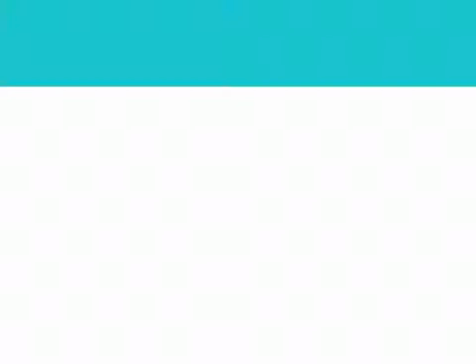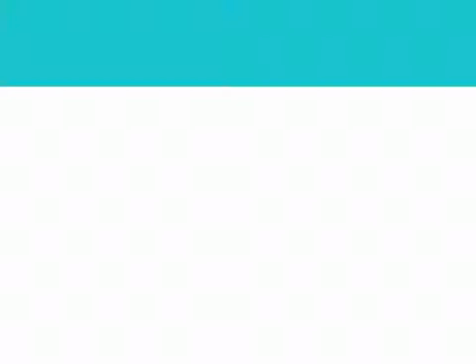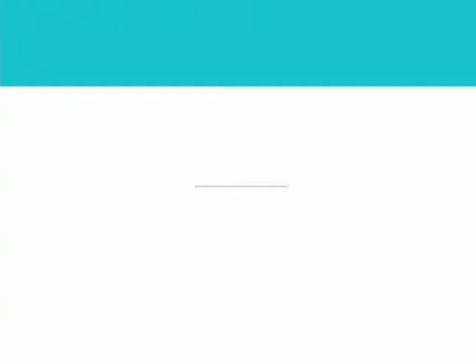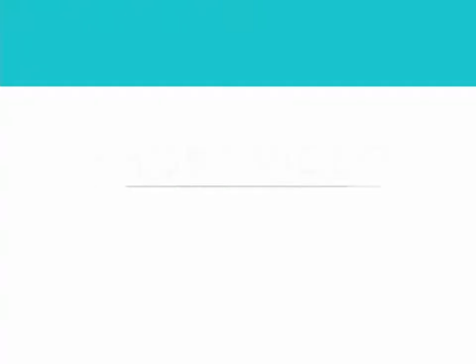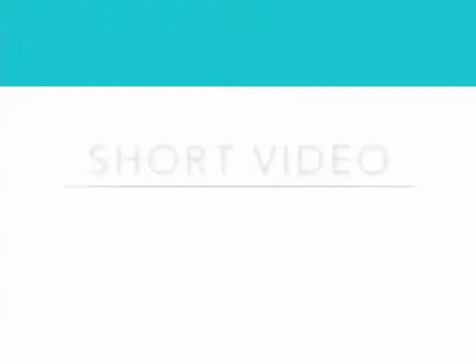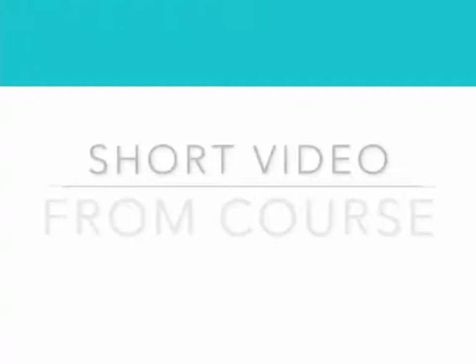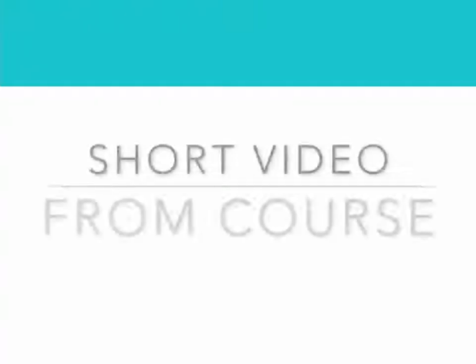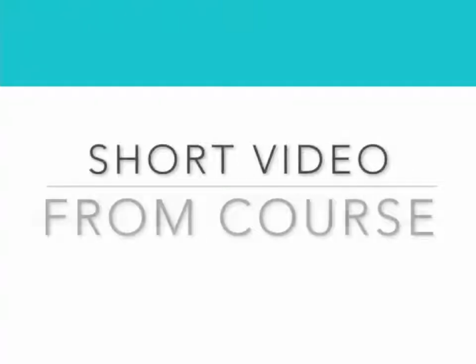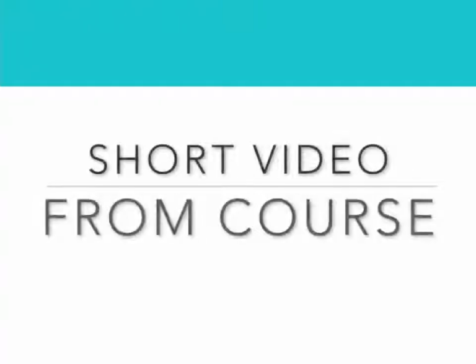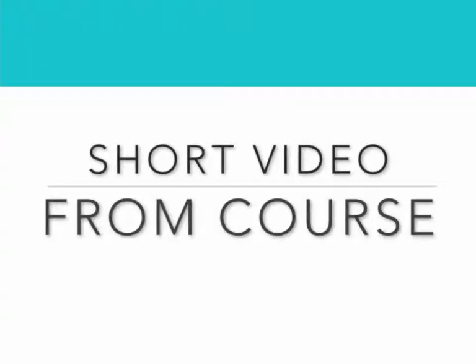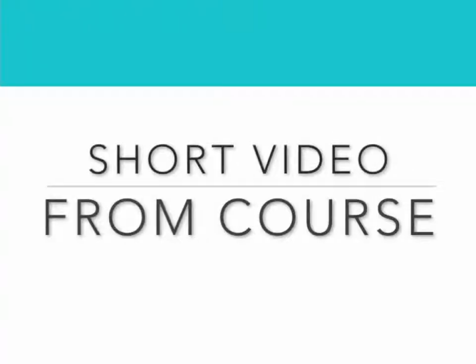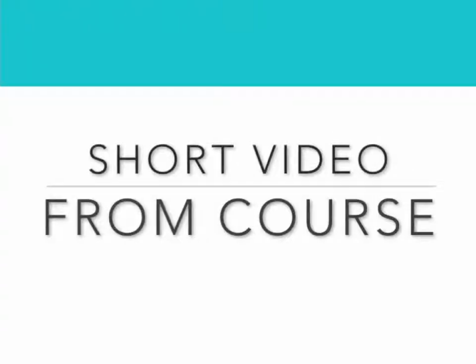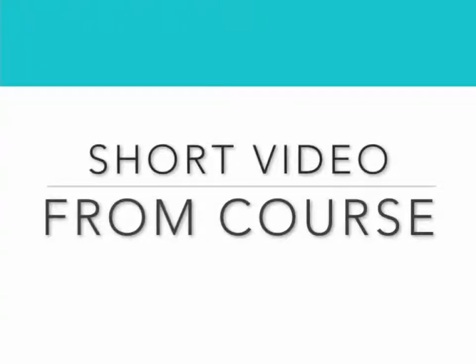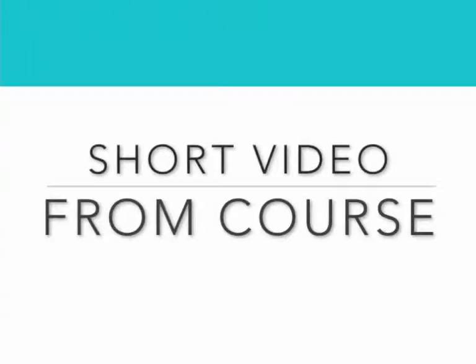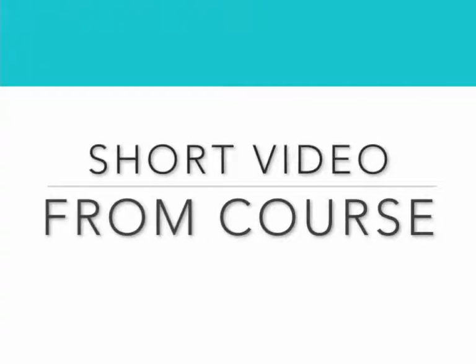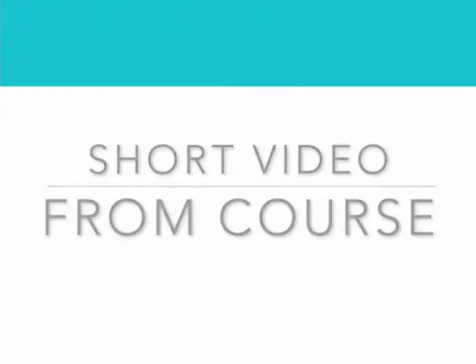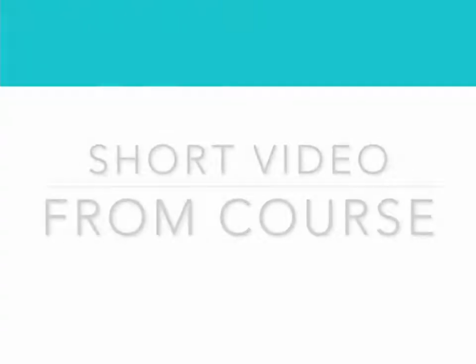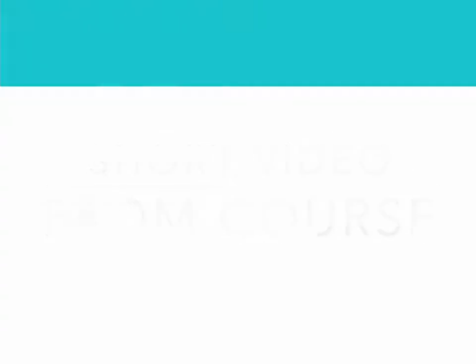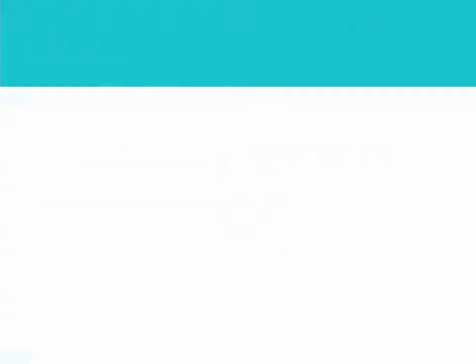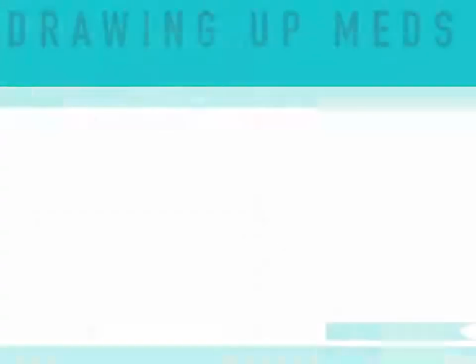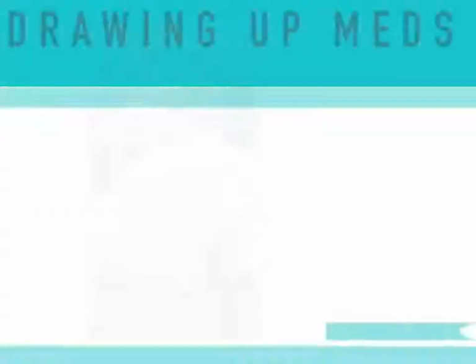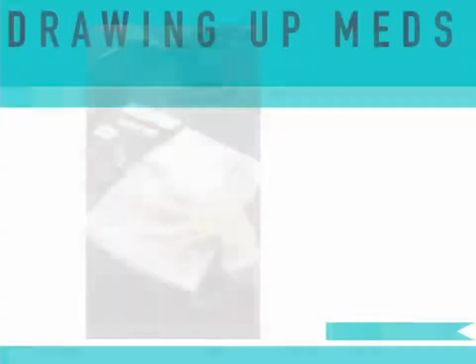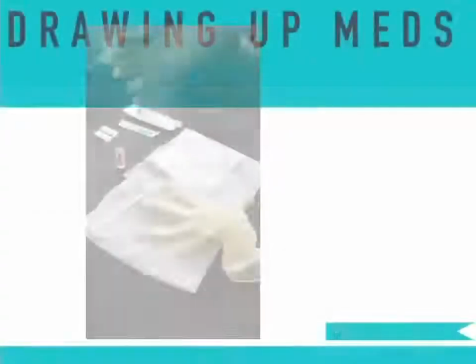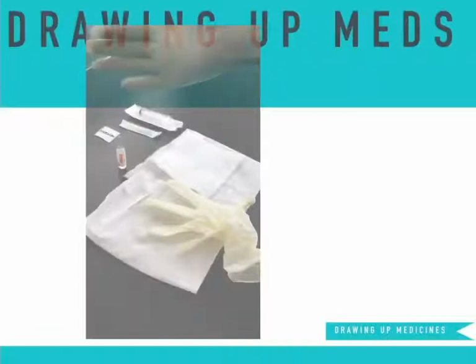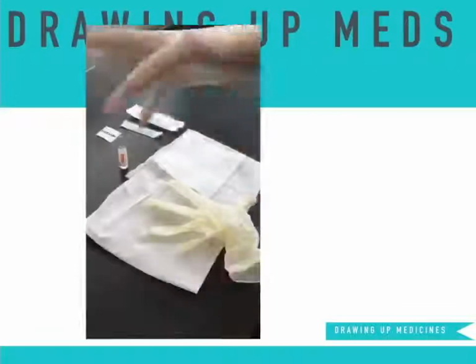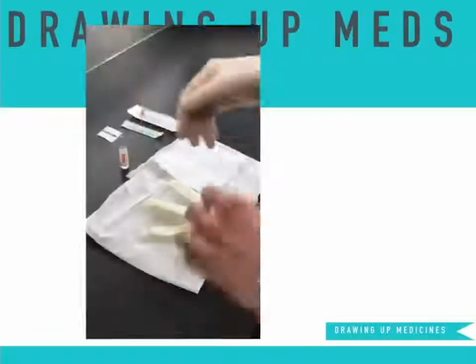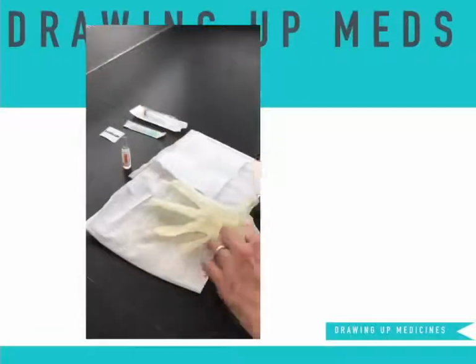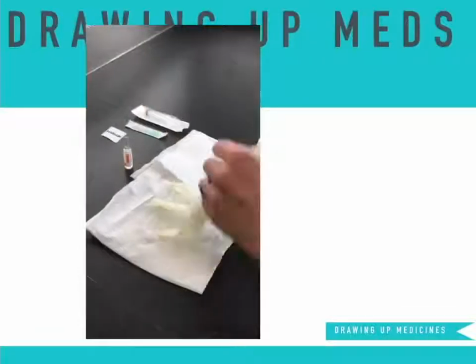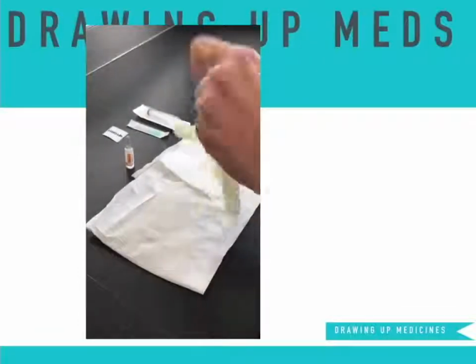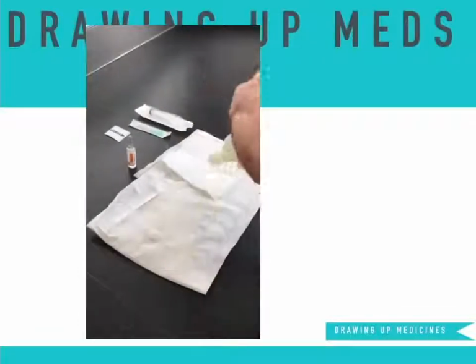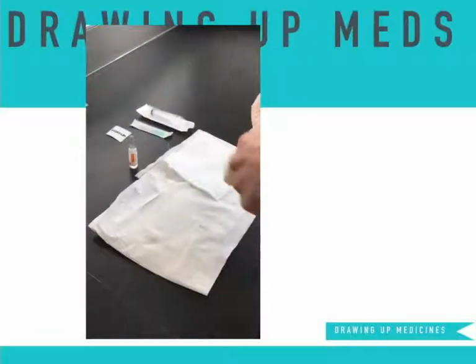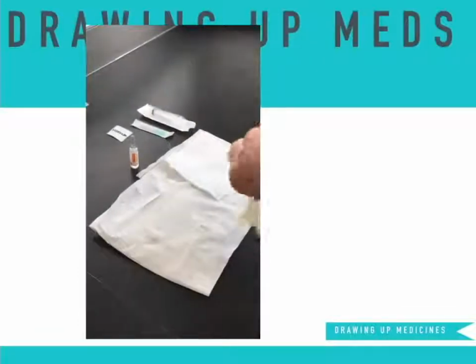Here is a short example of a video from one of our online lectures. First, don your gloves.